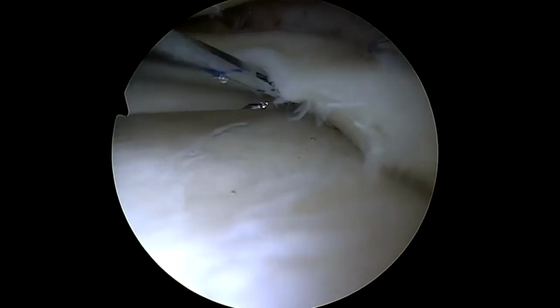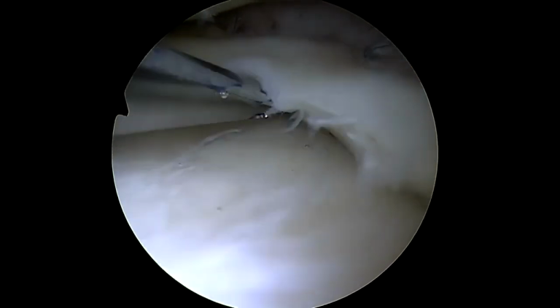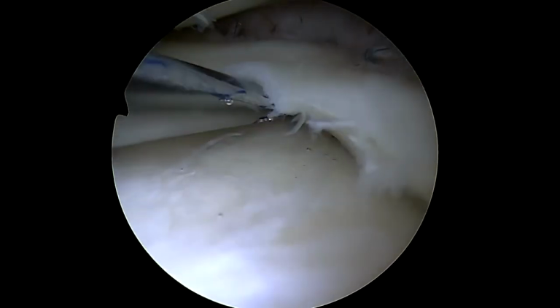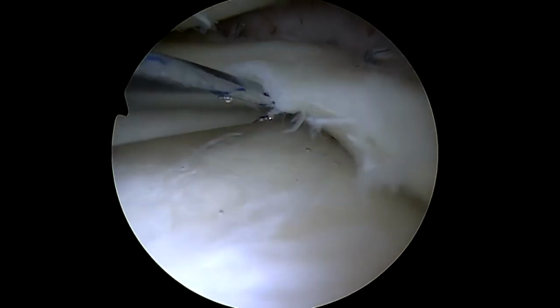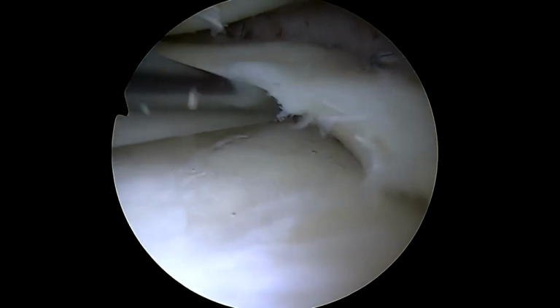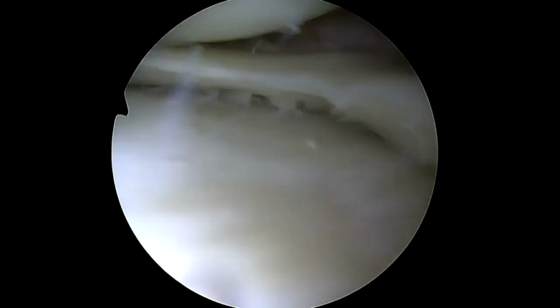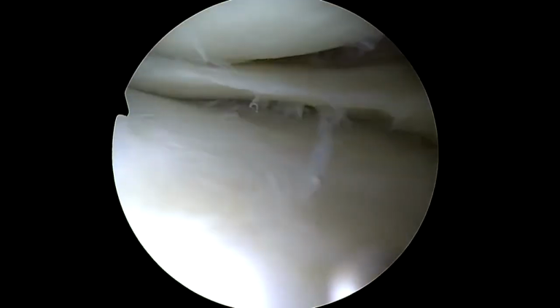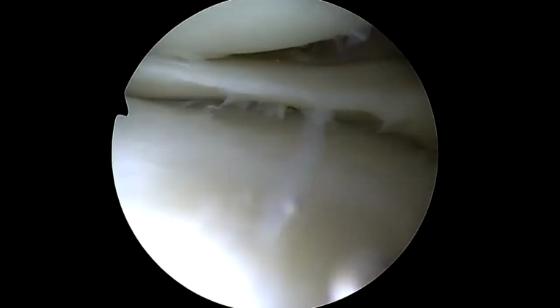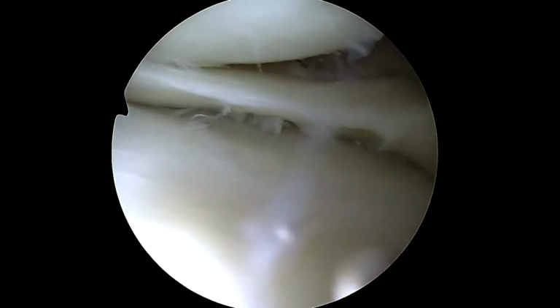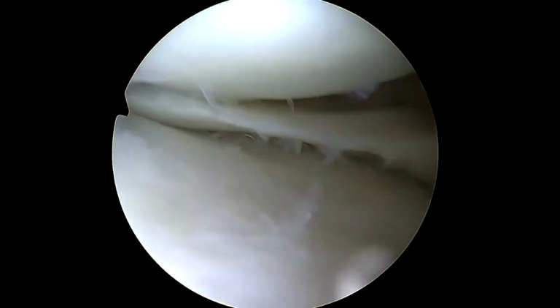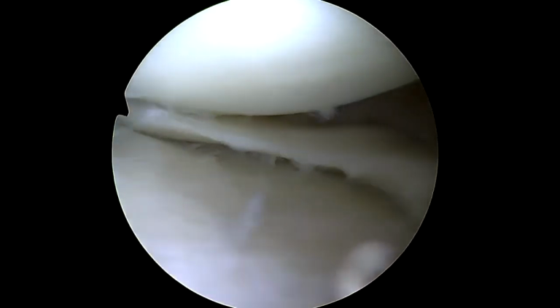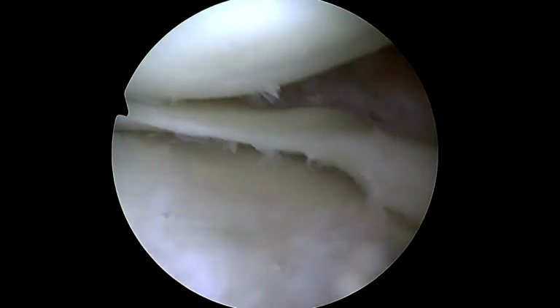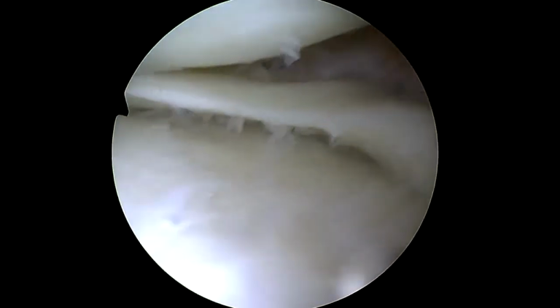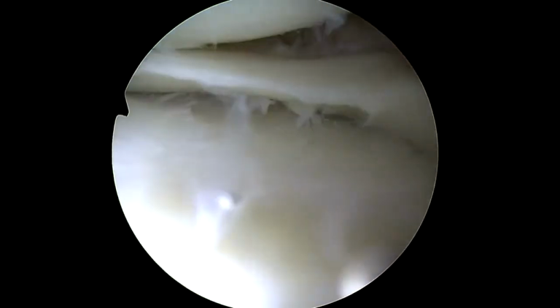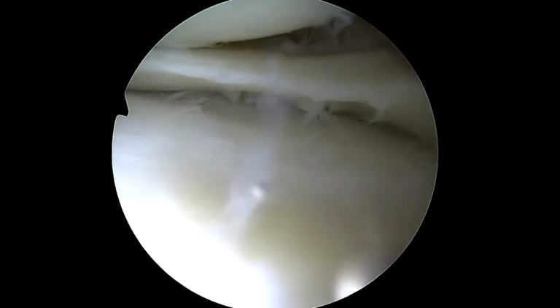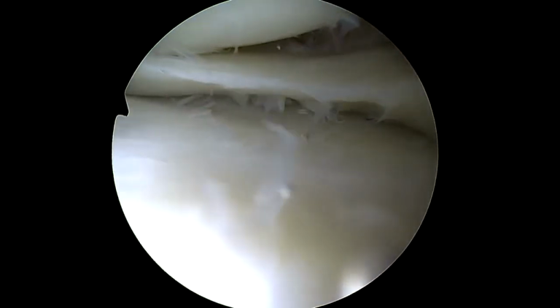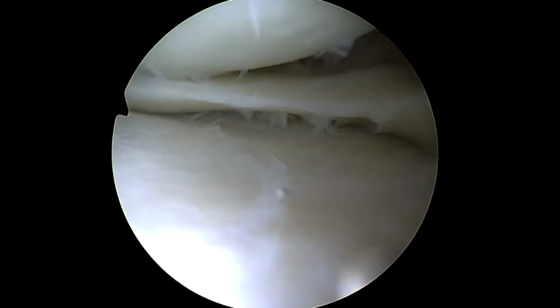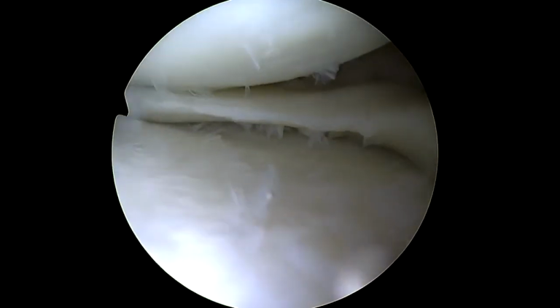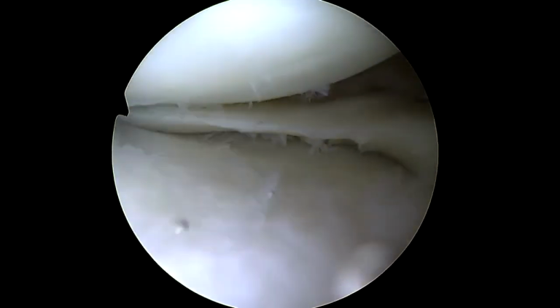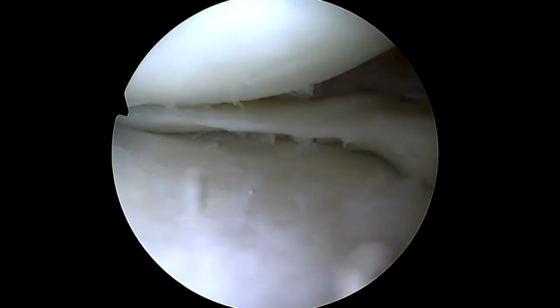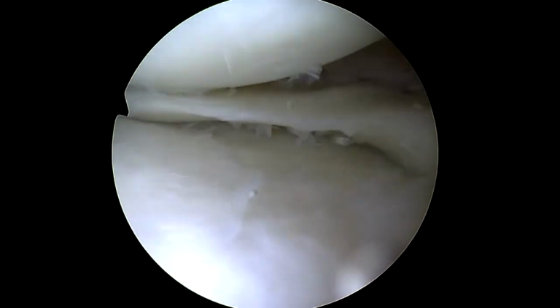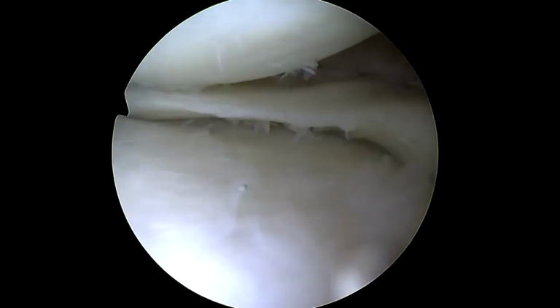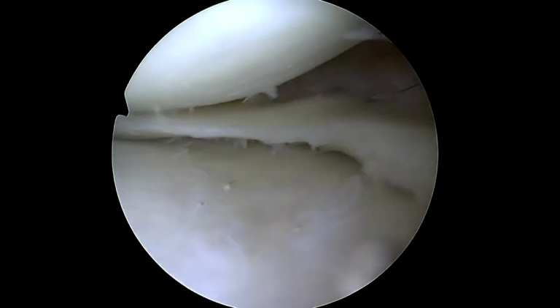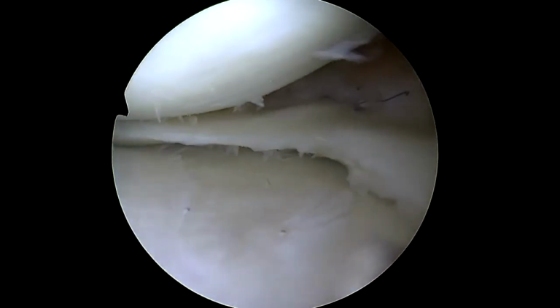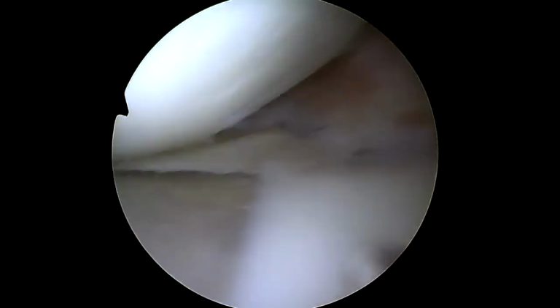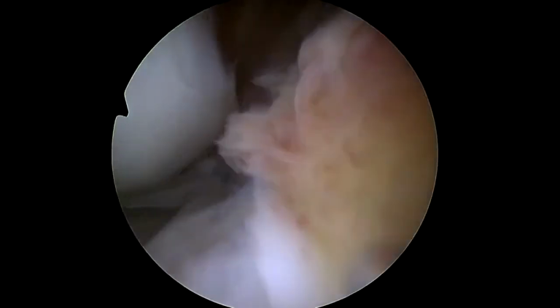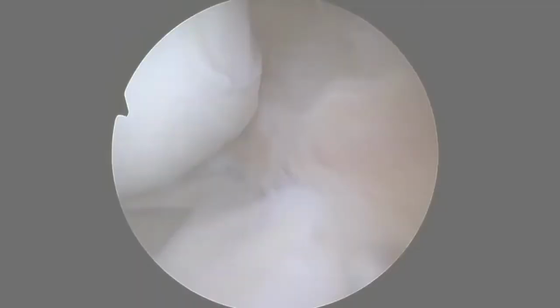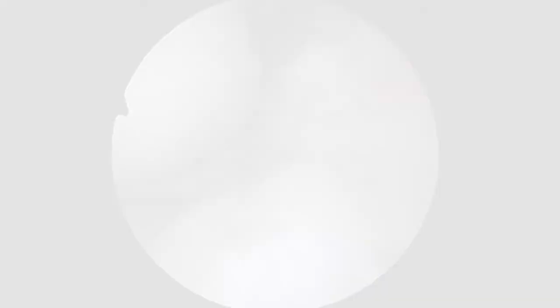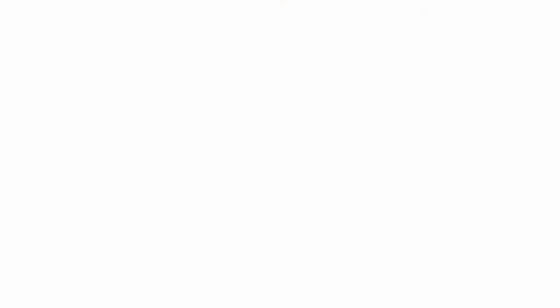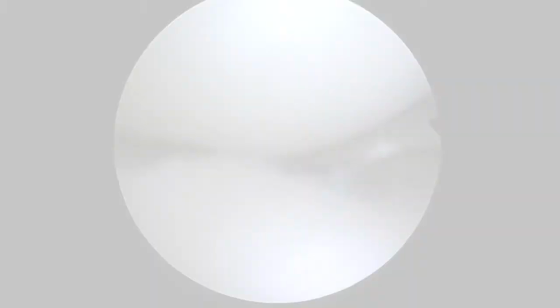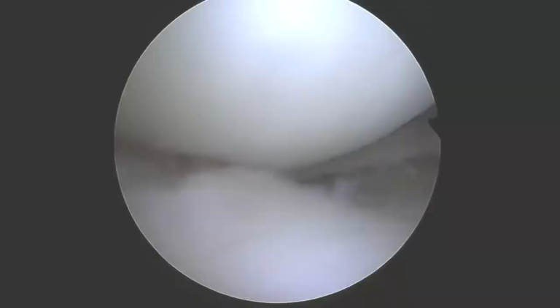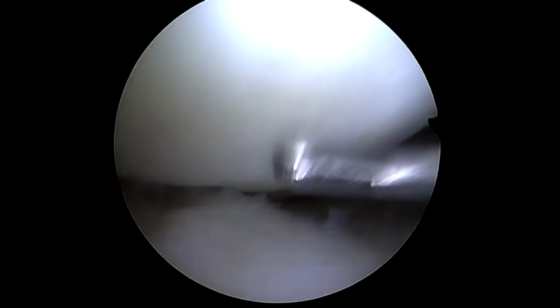This double-sided repair provides a global compression upon the lesion's entire surface.